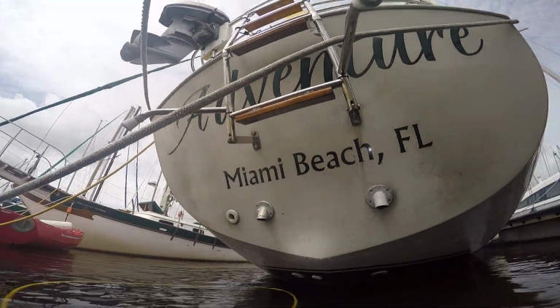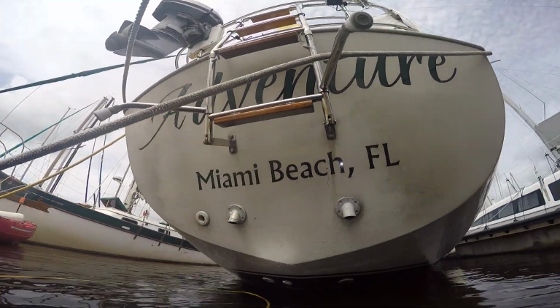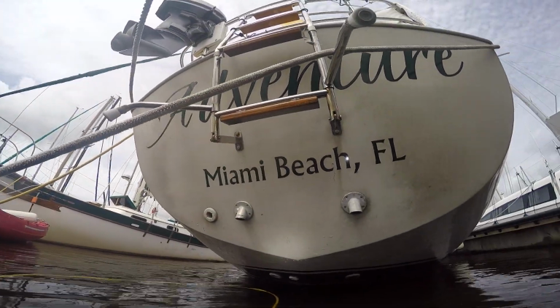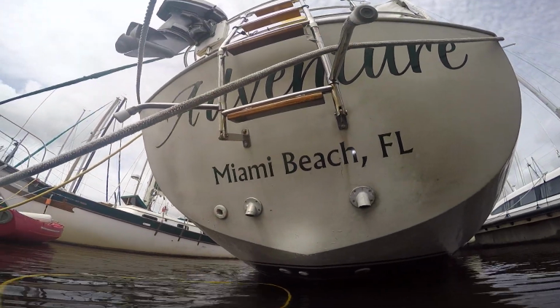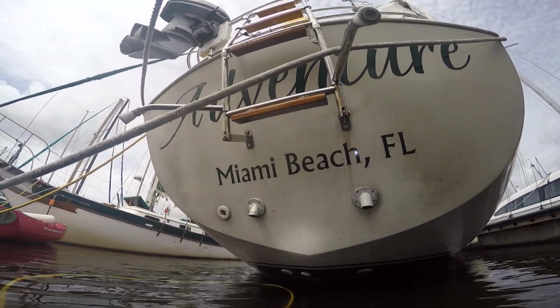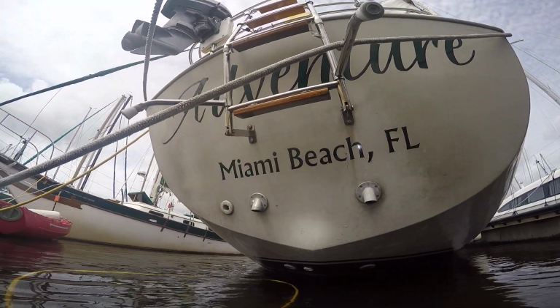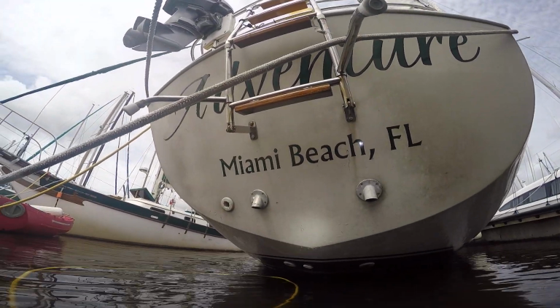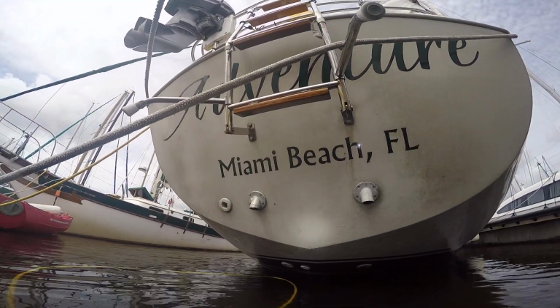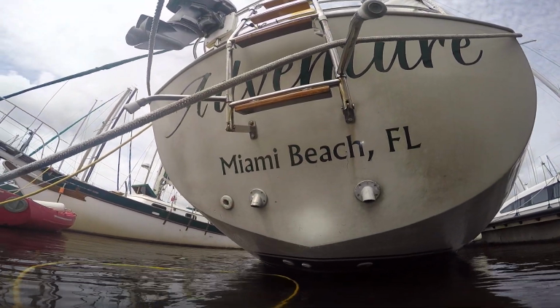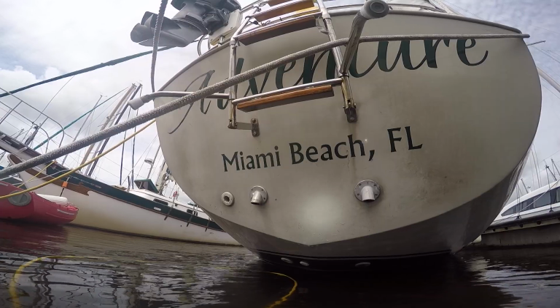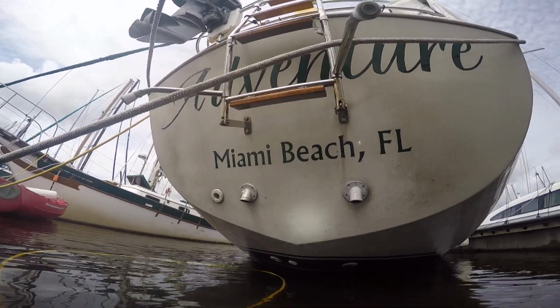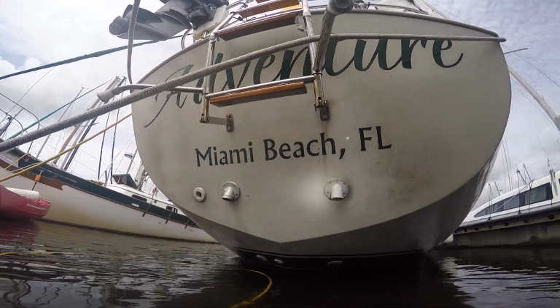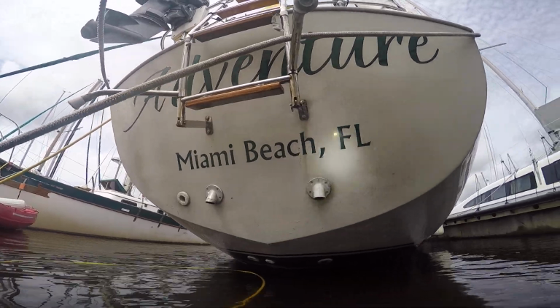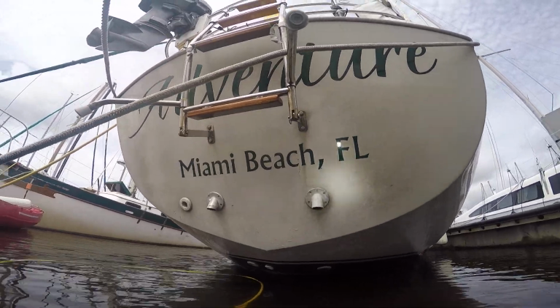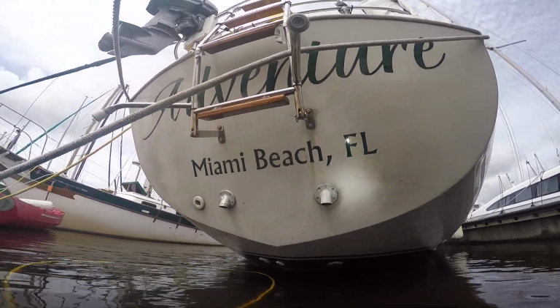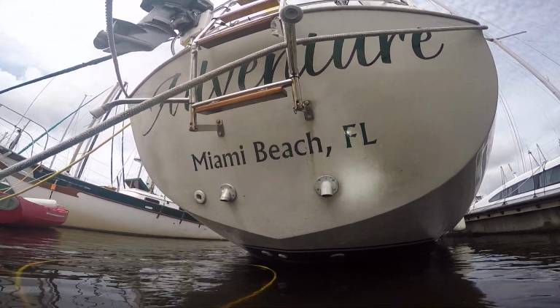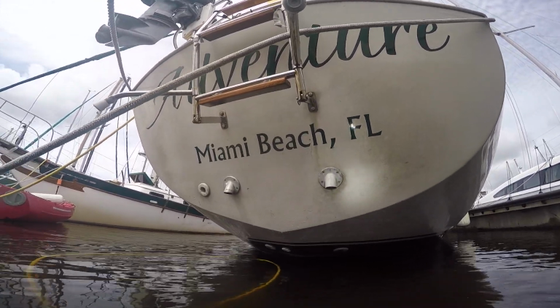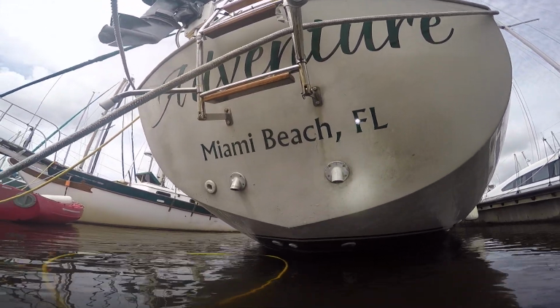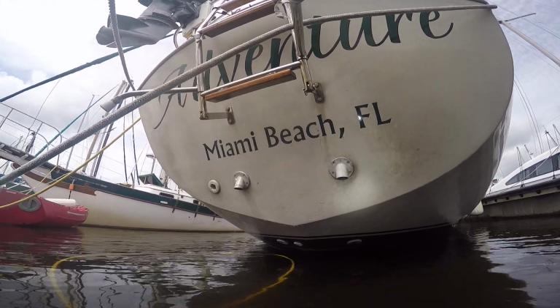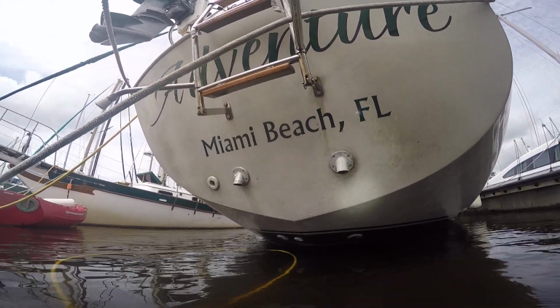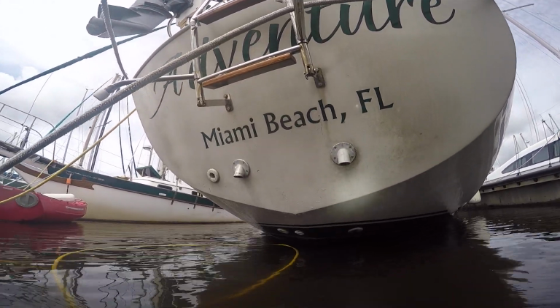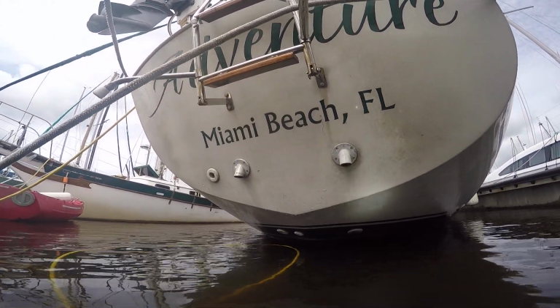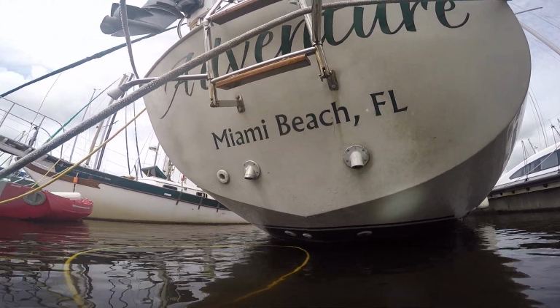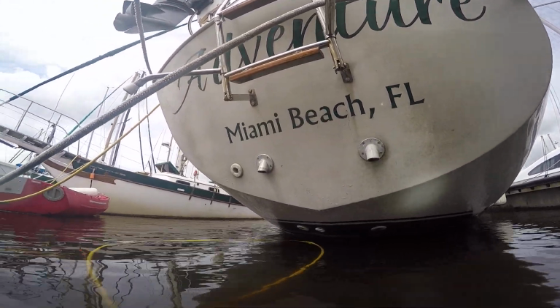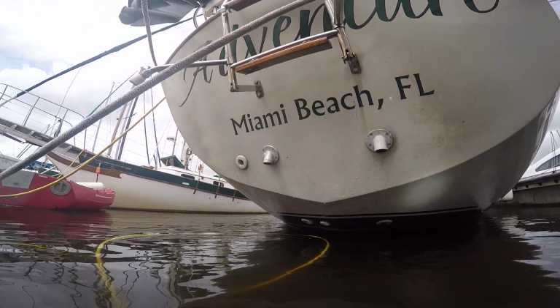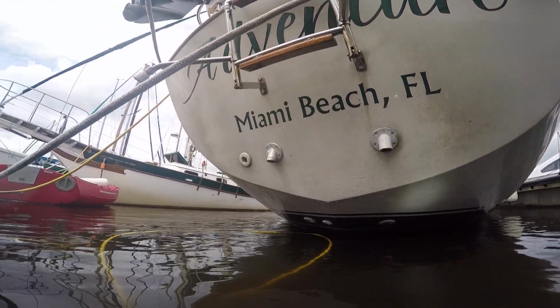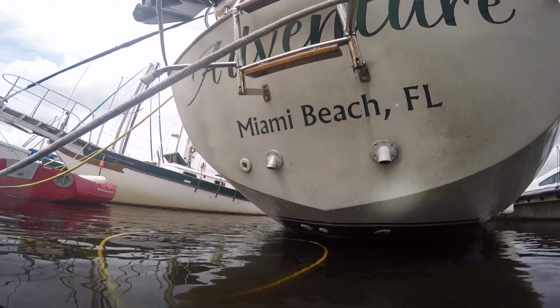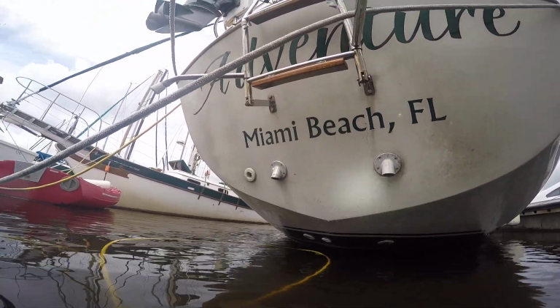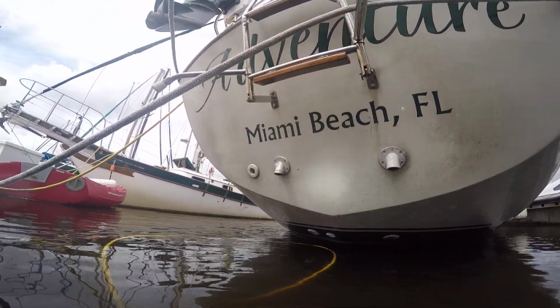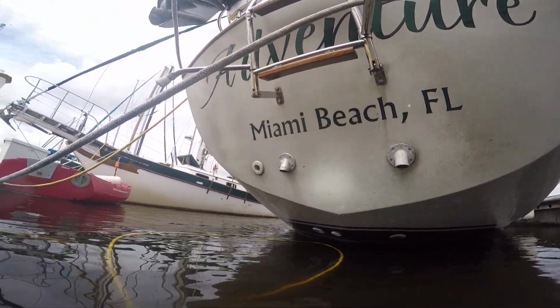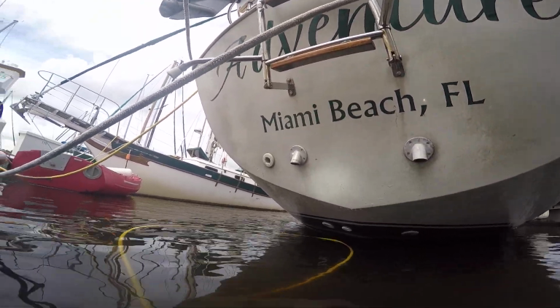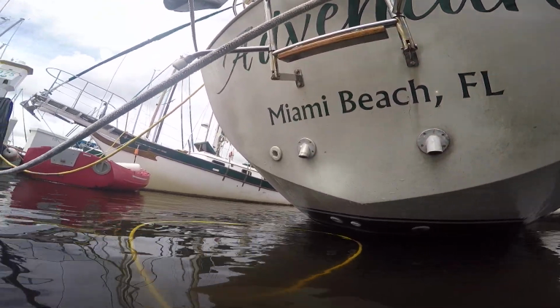DS Diving here at Adventure. June 13th. About to do an after video.